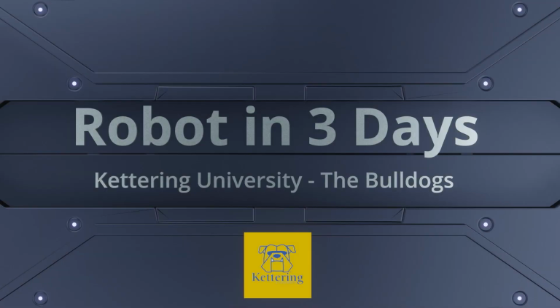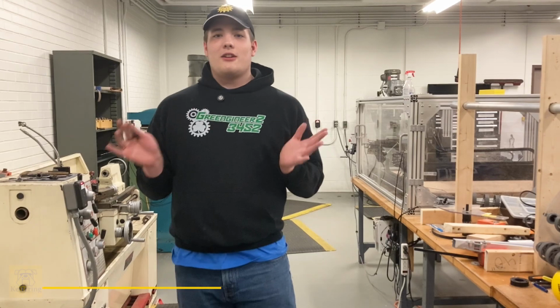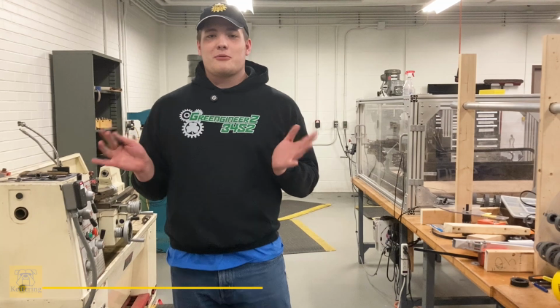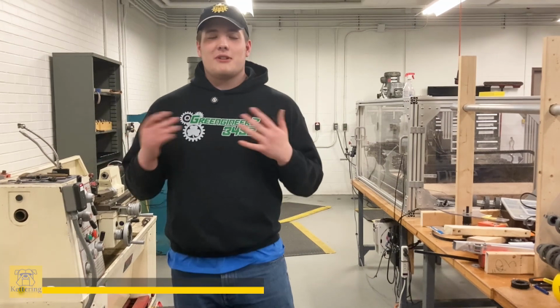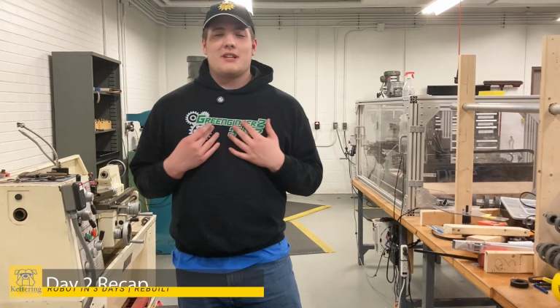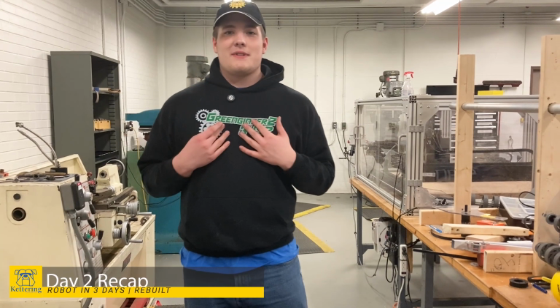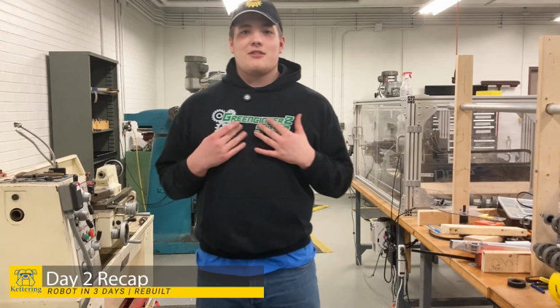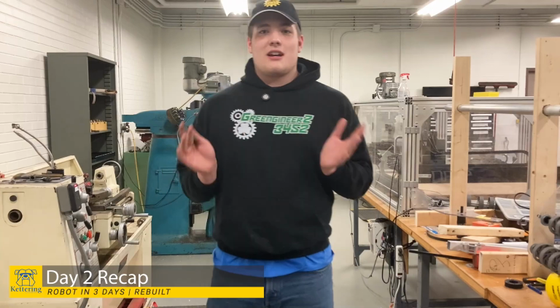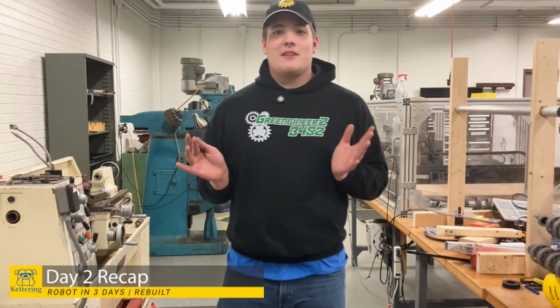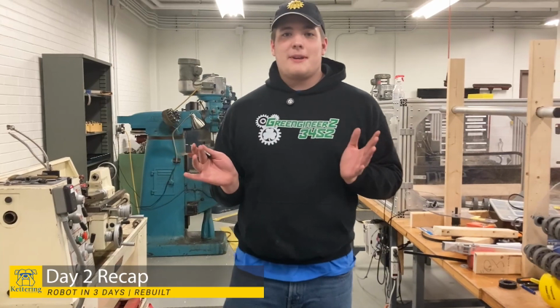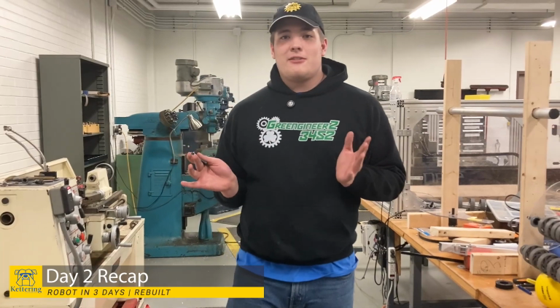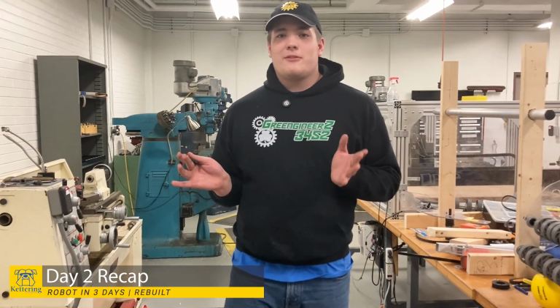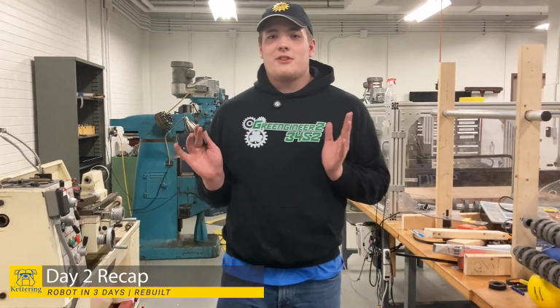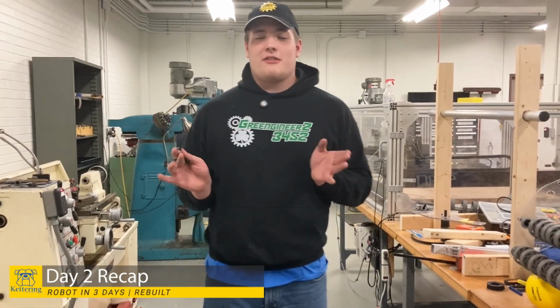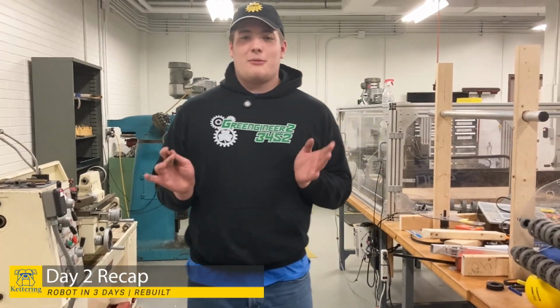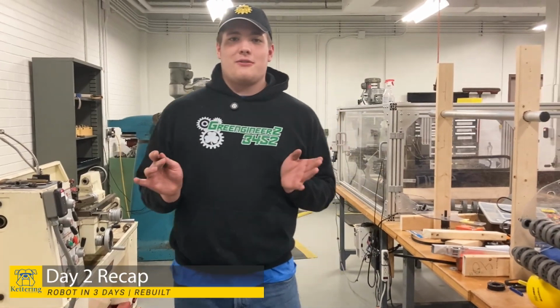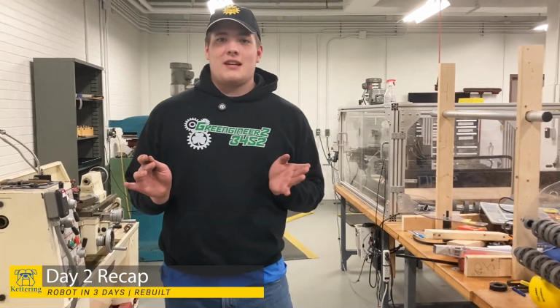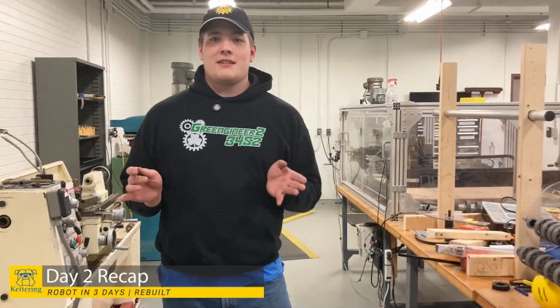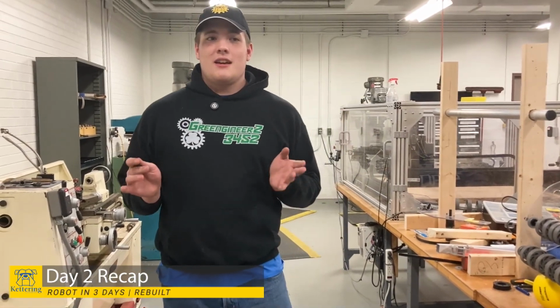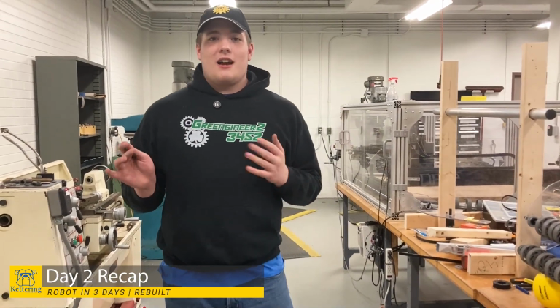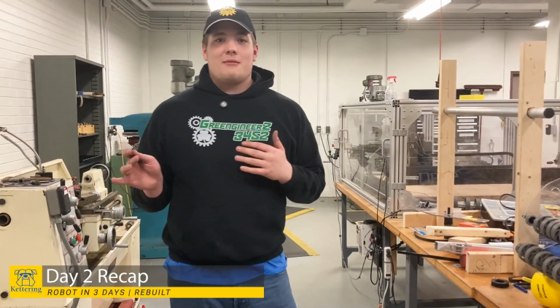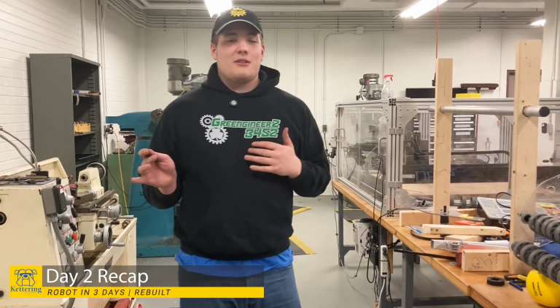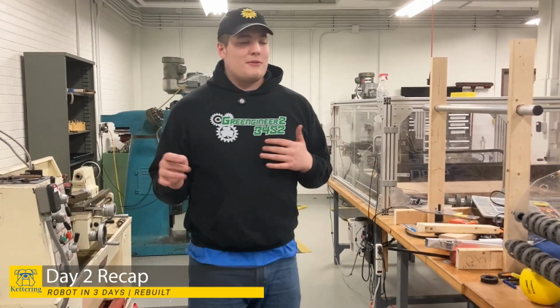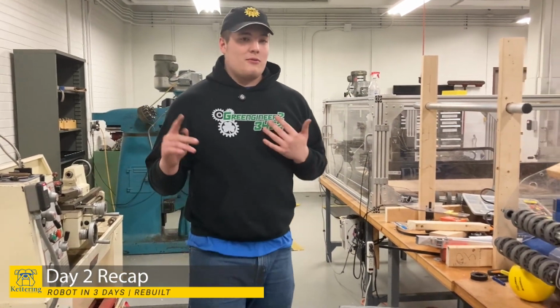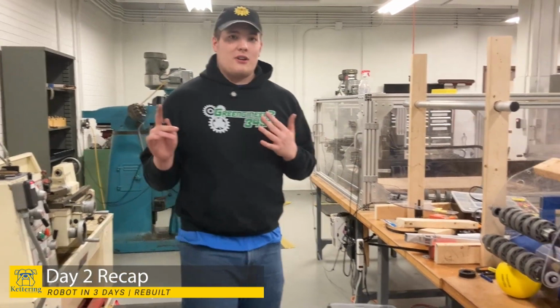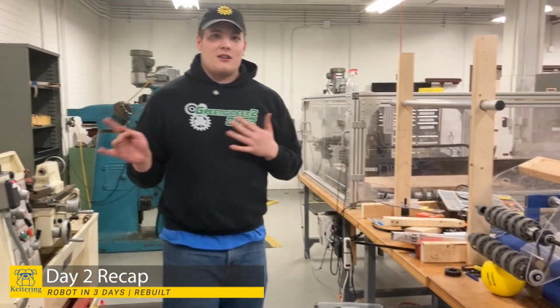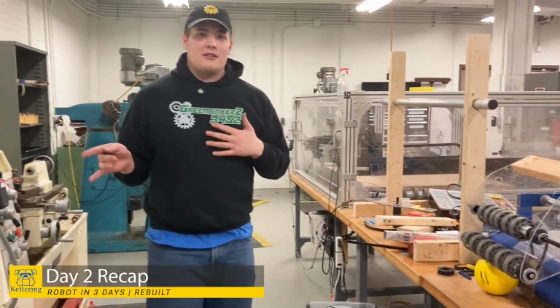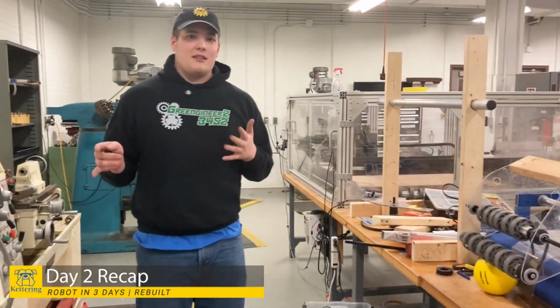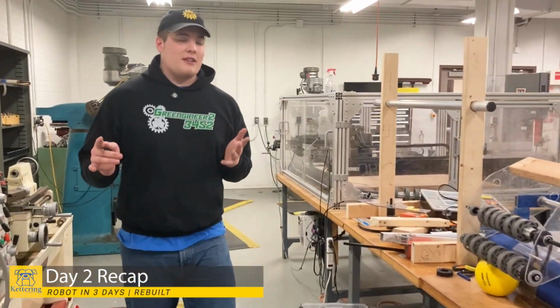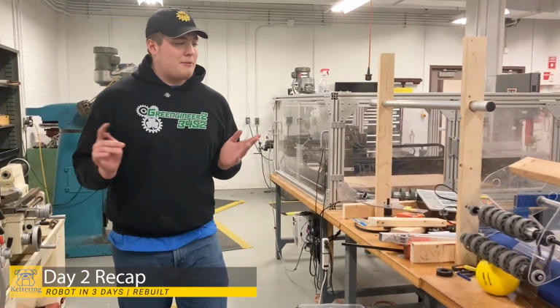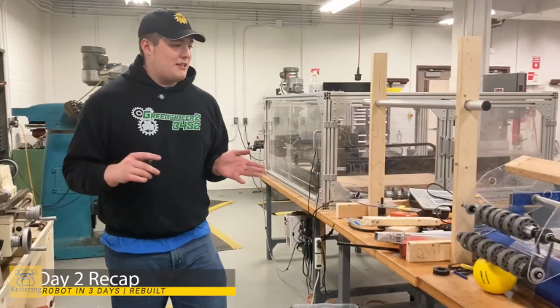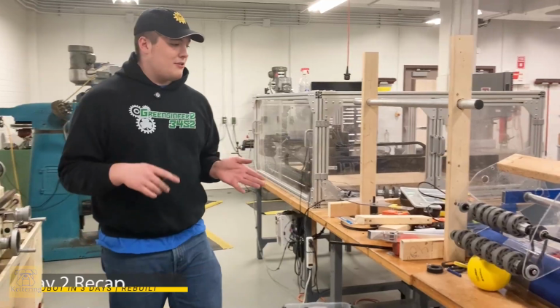Hello everyone, my name is AJ. I'm here from Kettering University, and I'm here with you for our daily recap of day two of building our robot in three days.